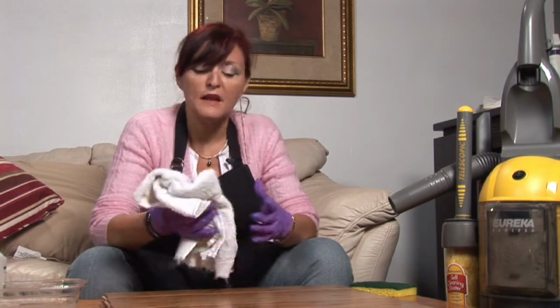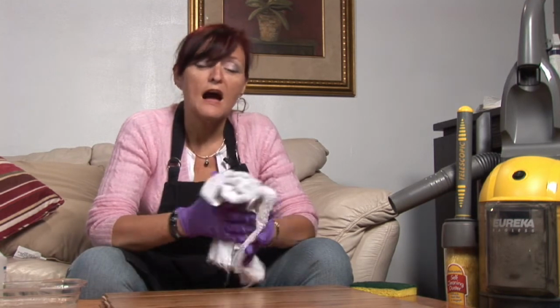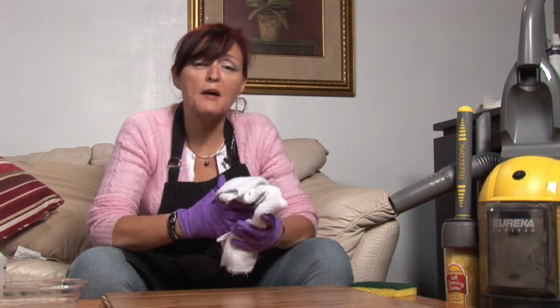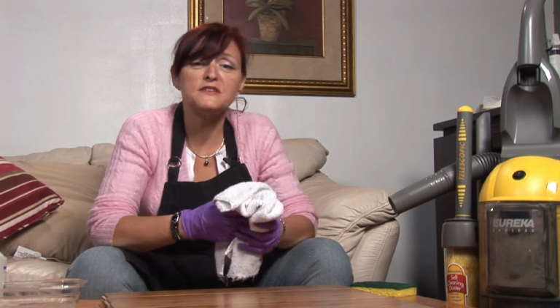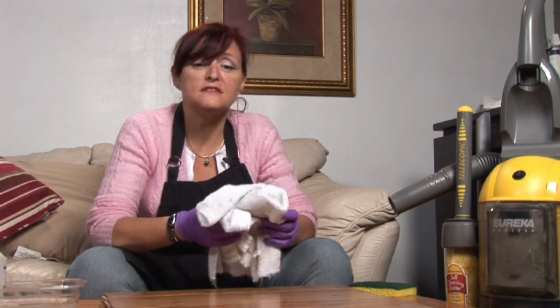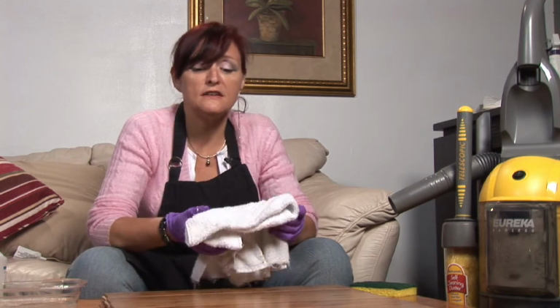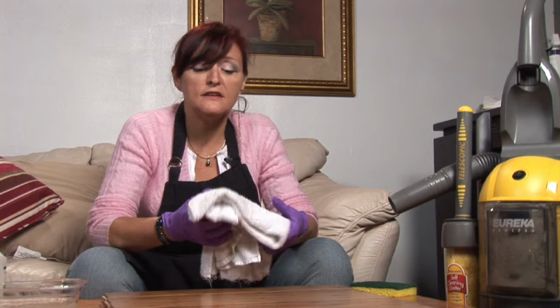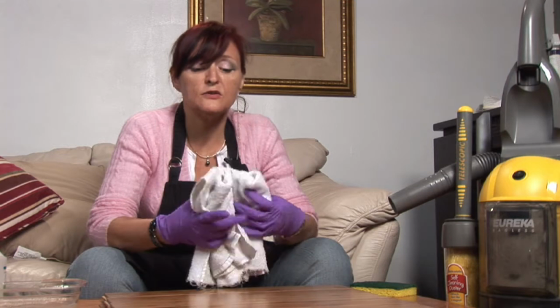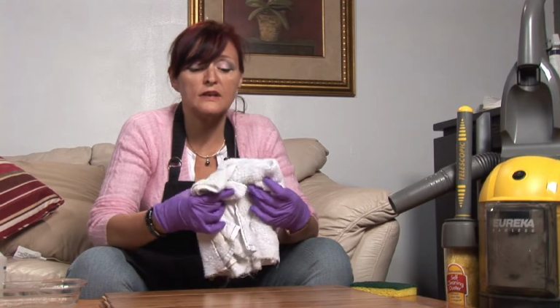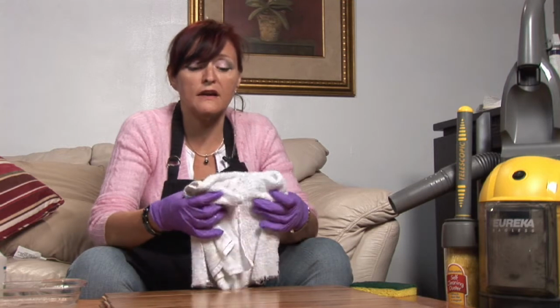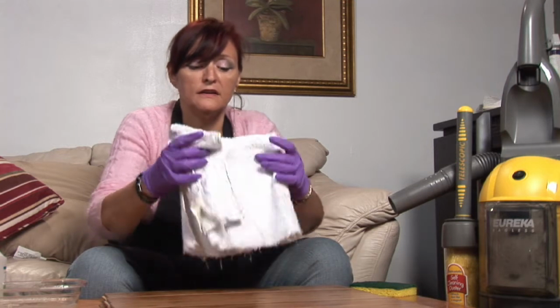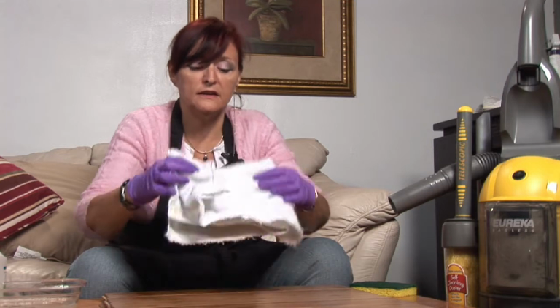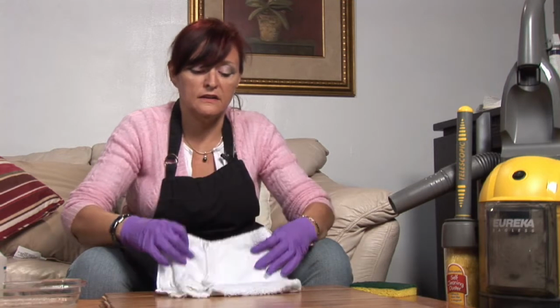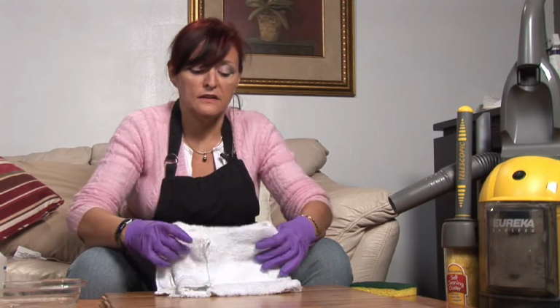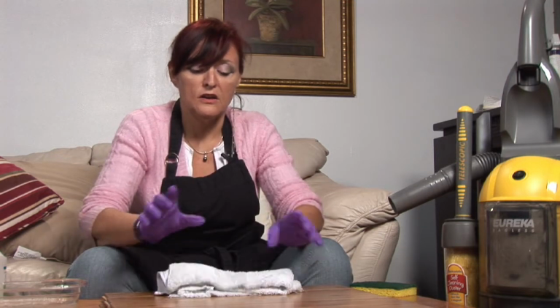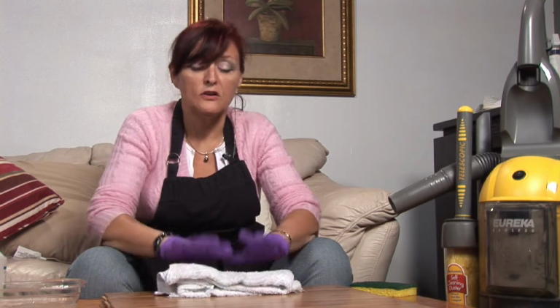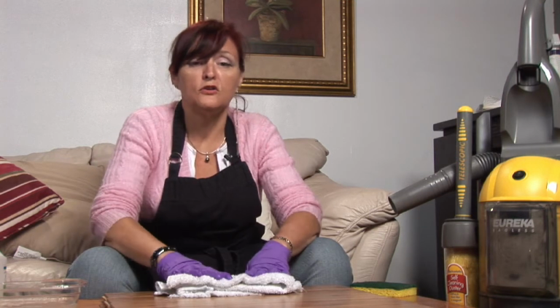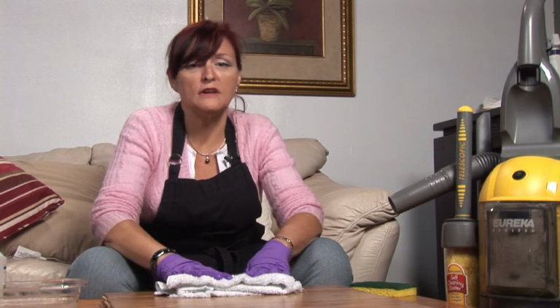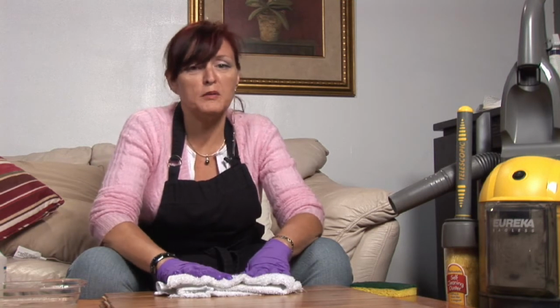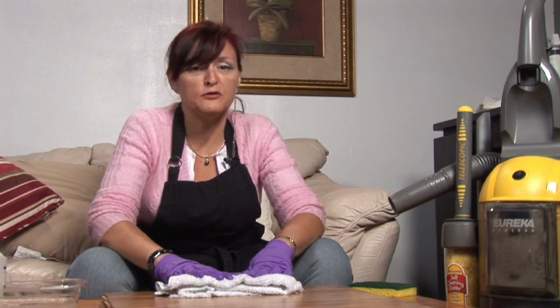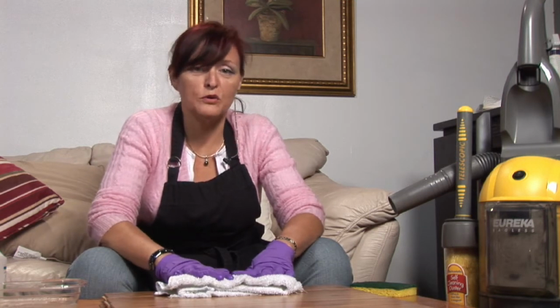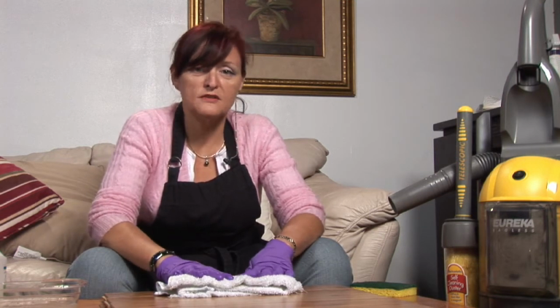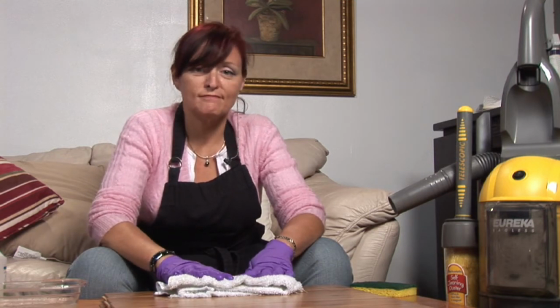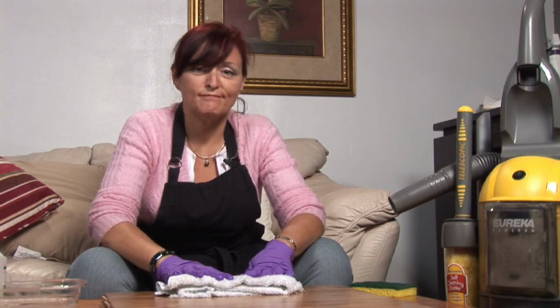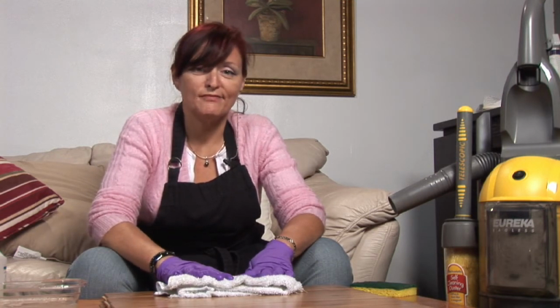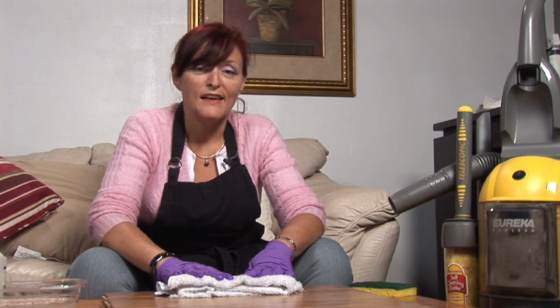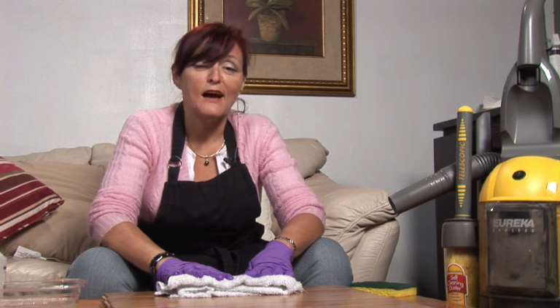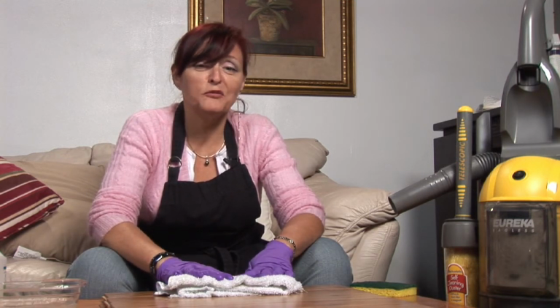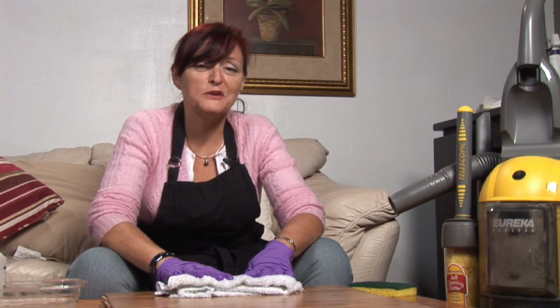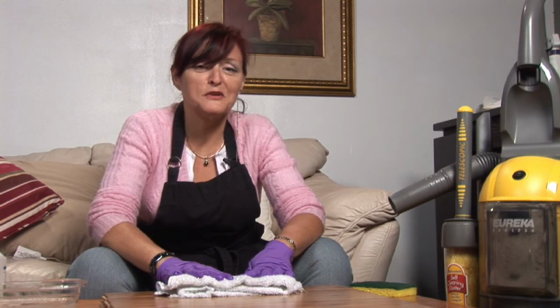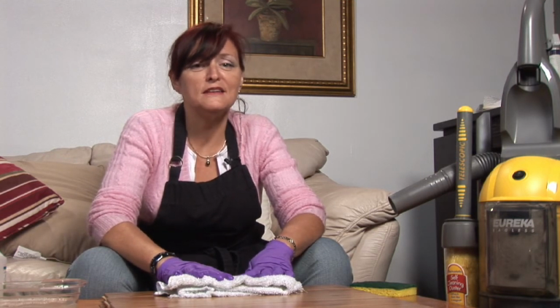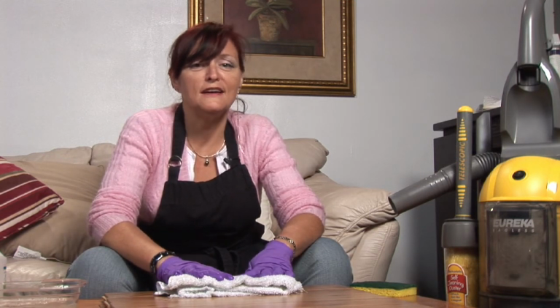I'm Cindy and this was how to clean your laminate floors. Hopefully you have a great day.